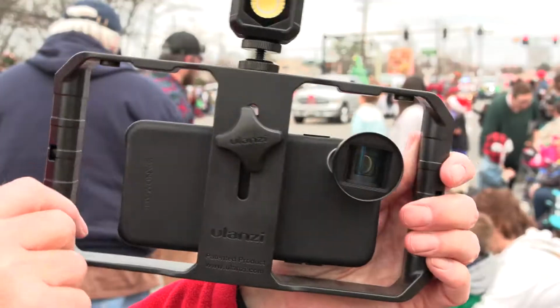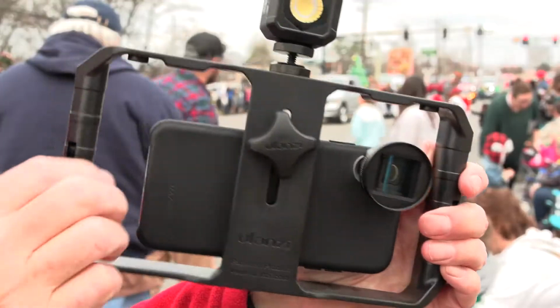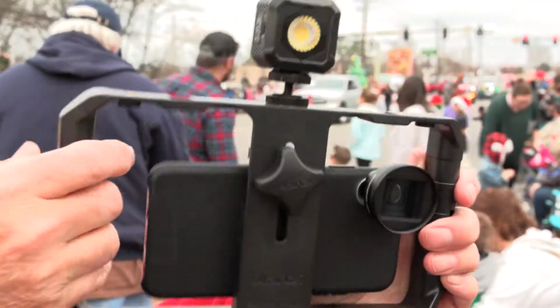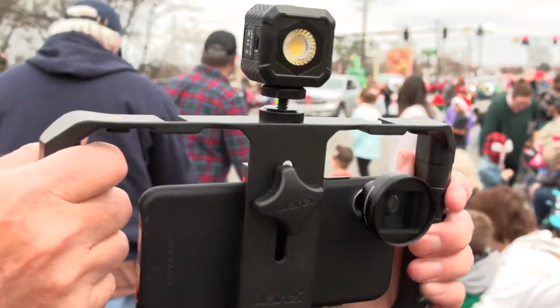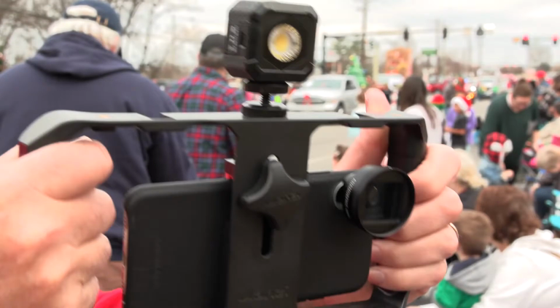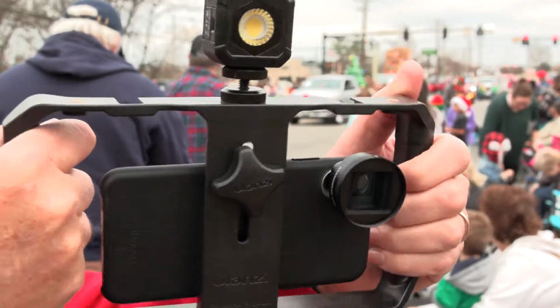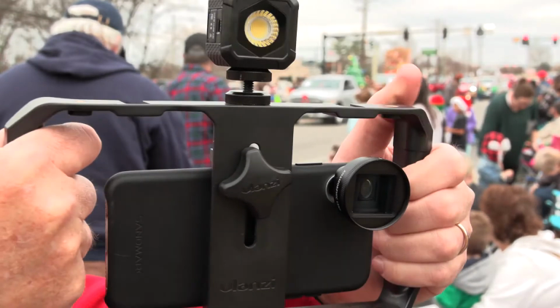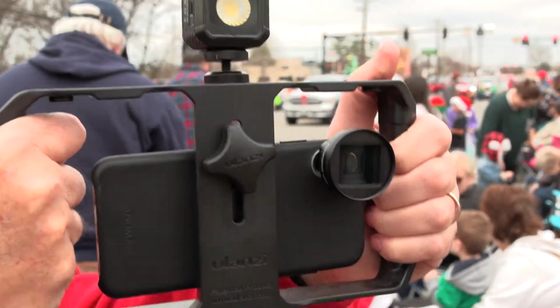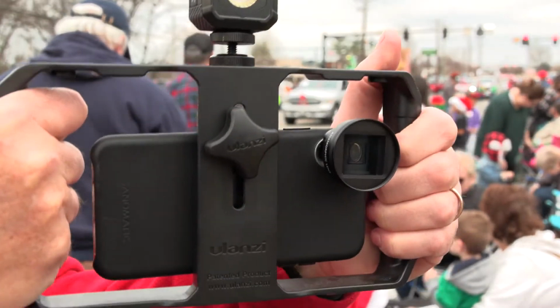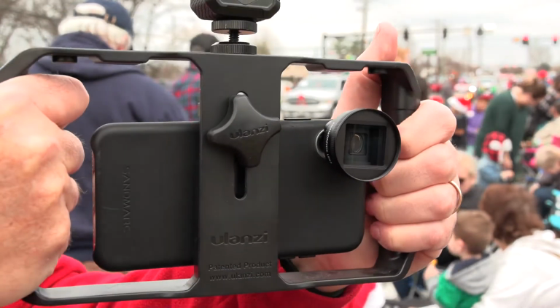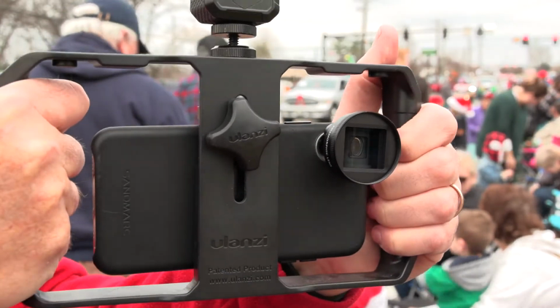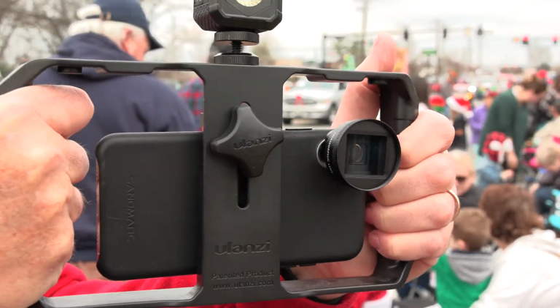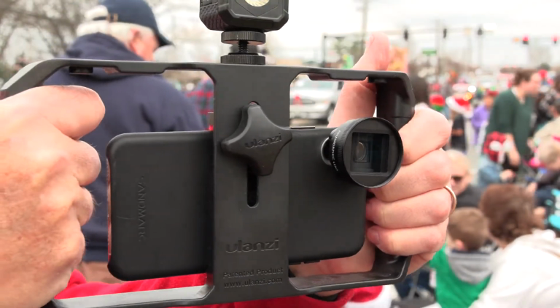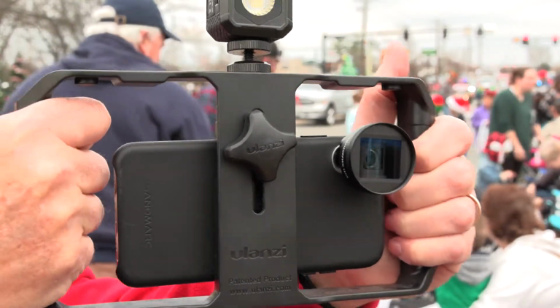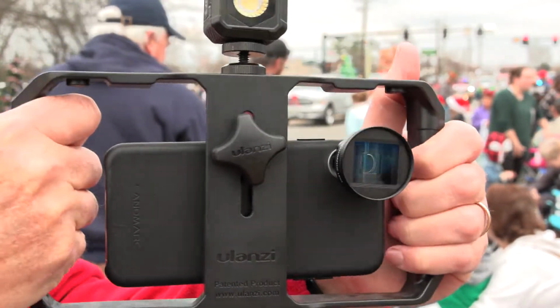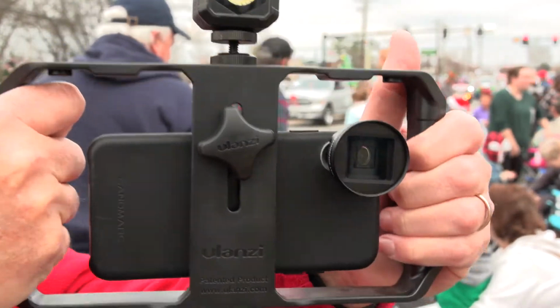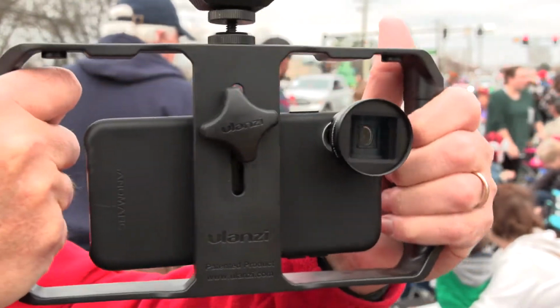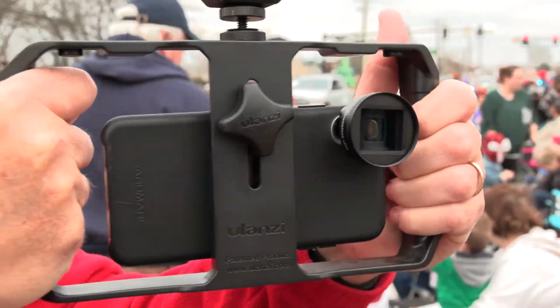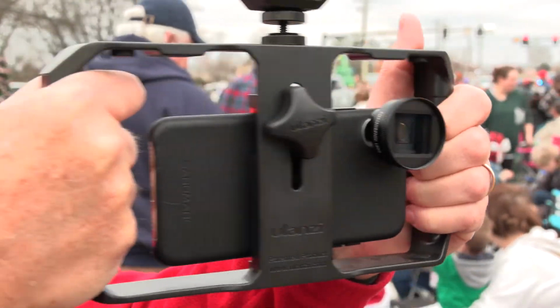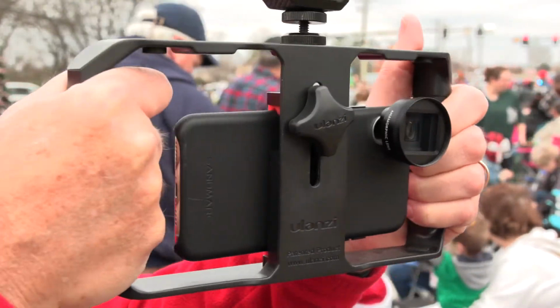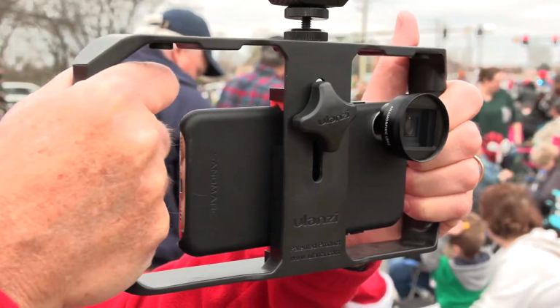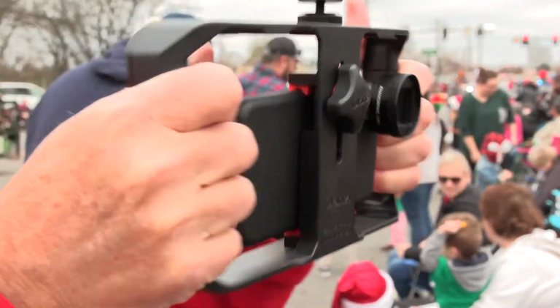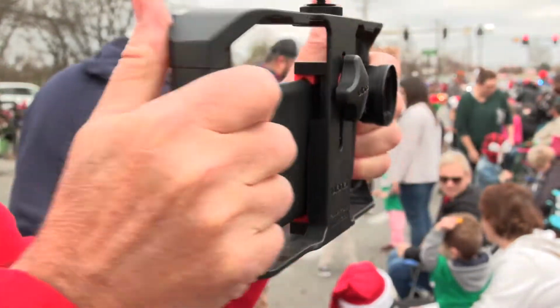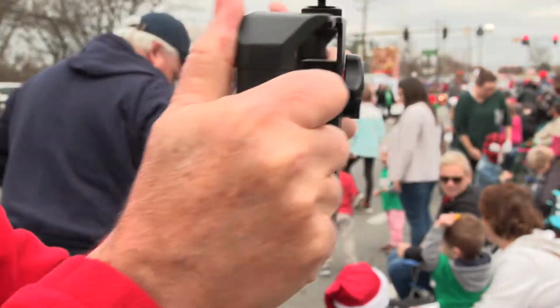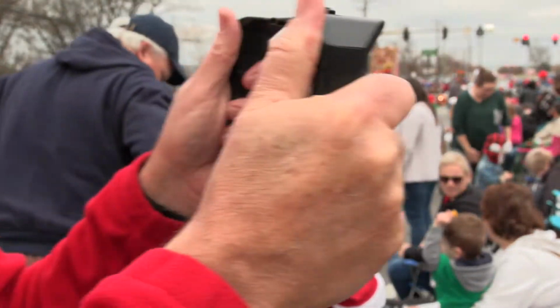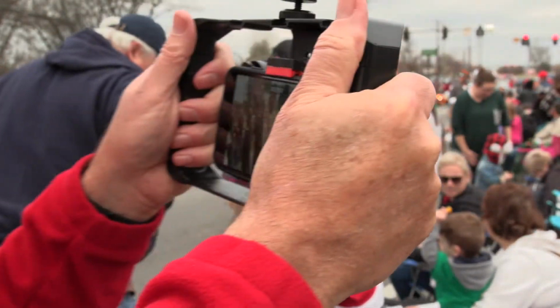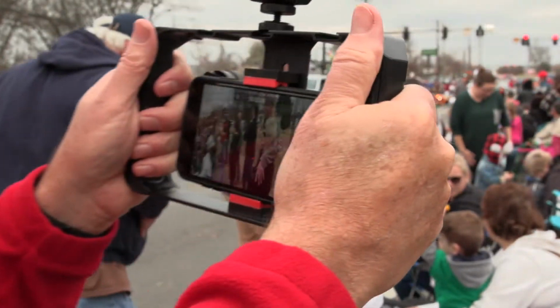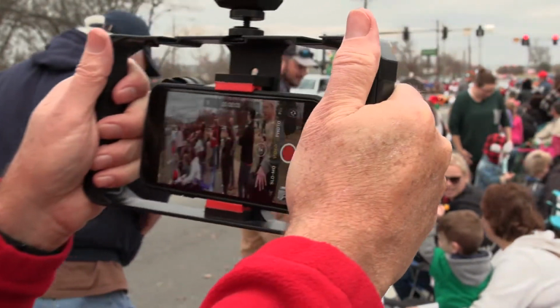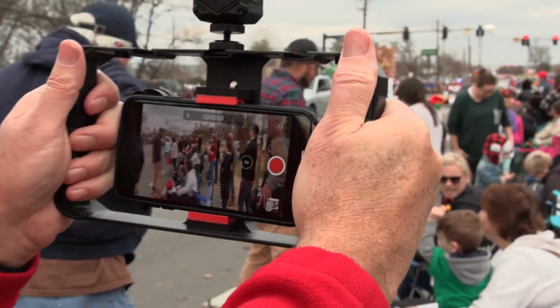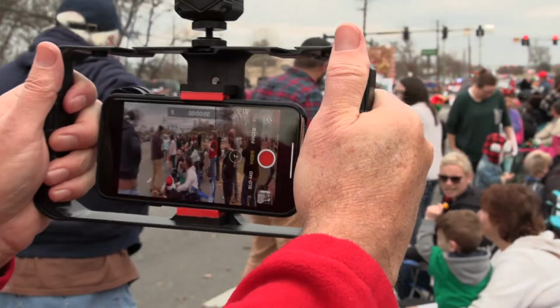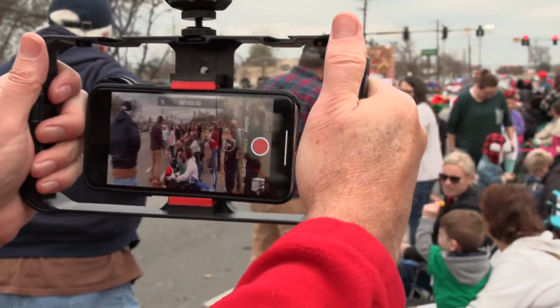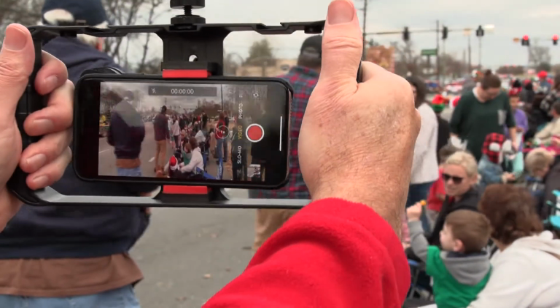A handheld rig like this one helps steady your shots. Many of these rigs have places for lights and microphones too.